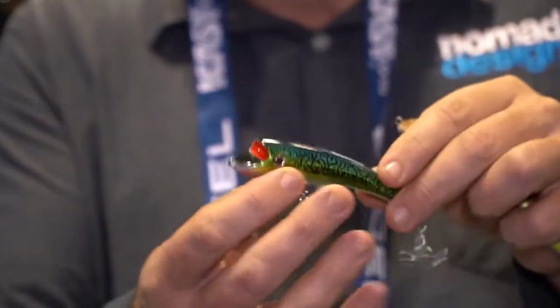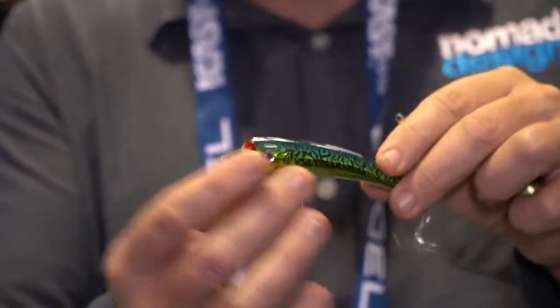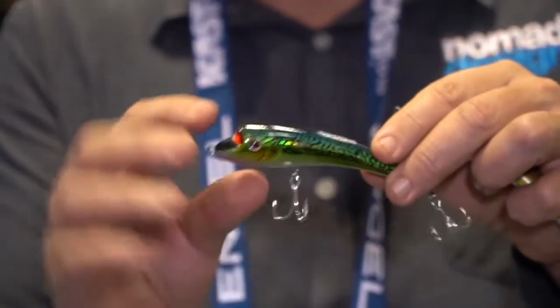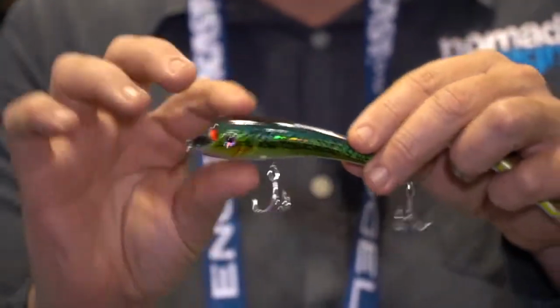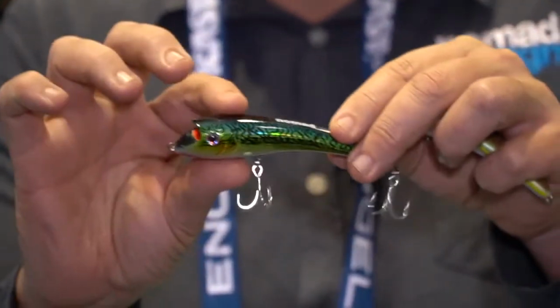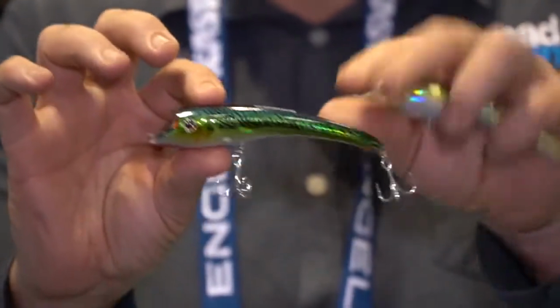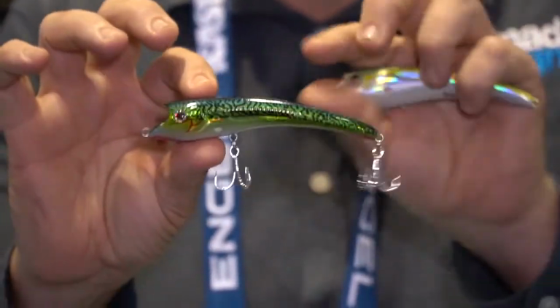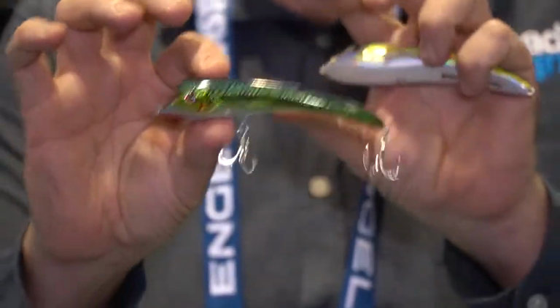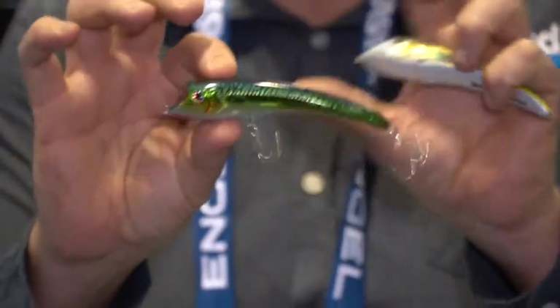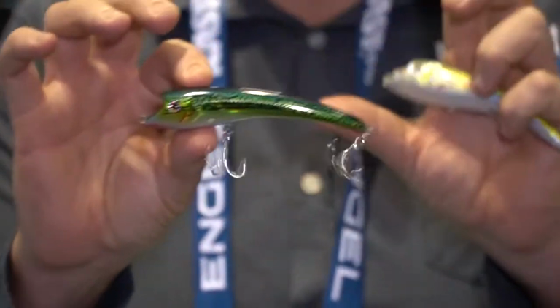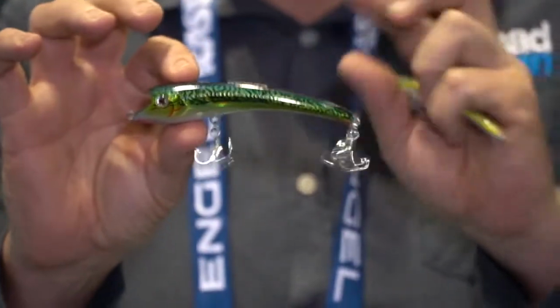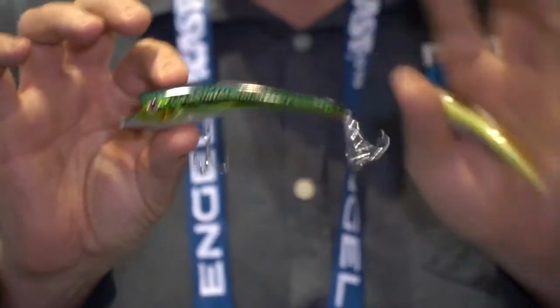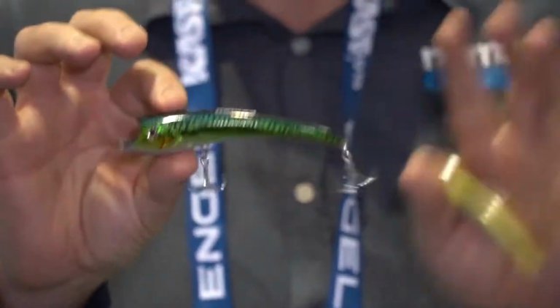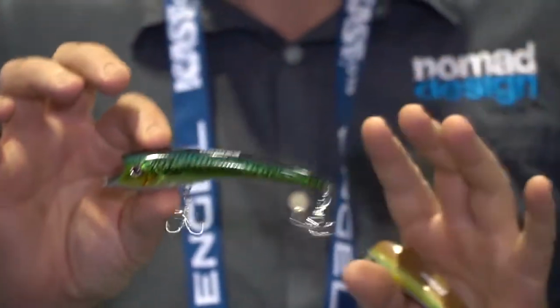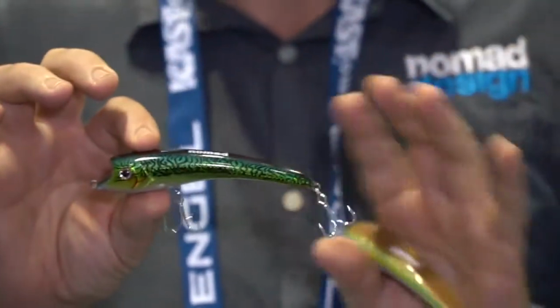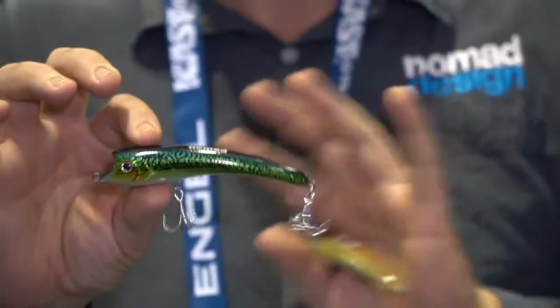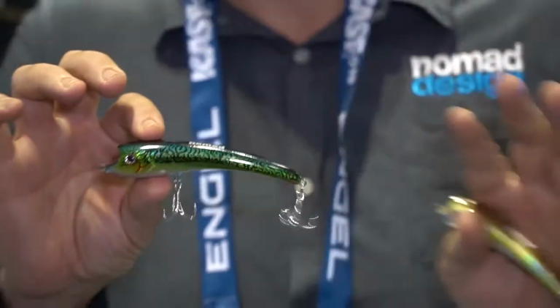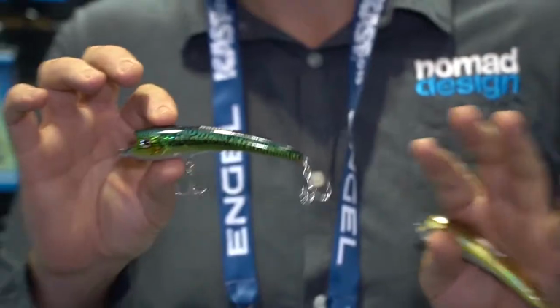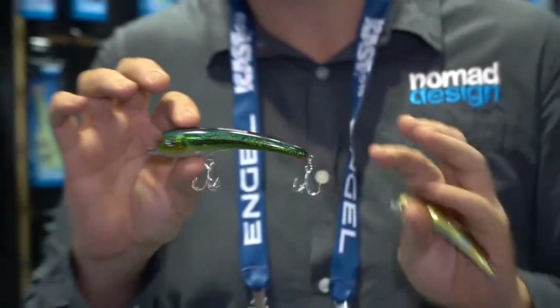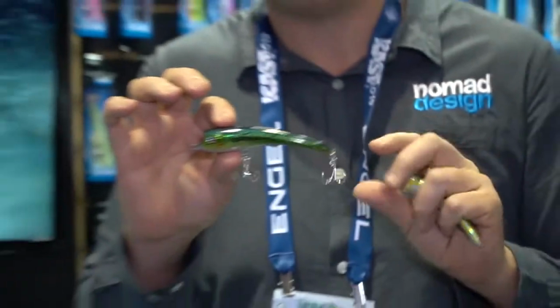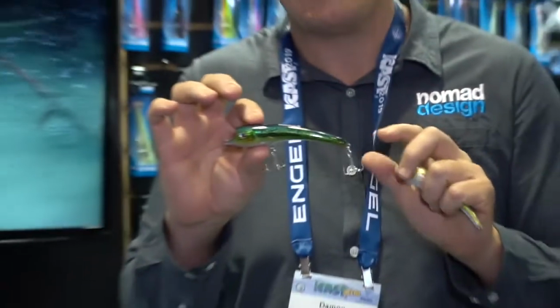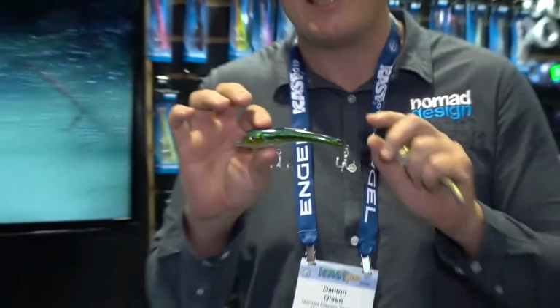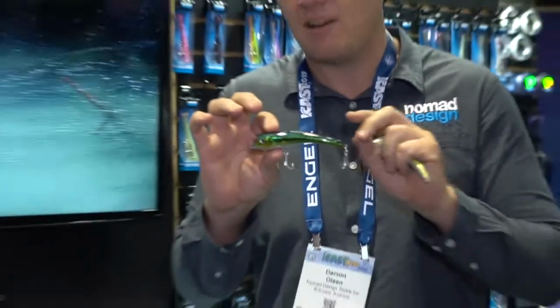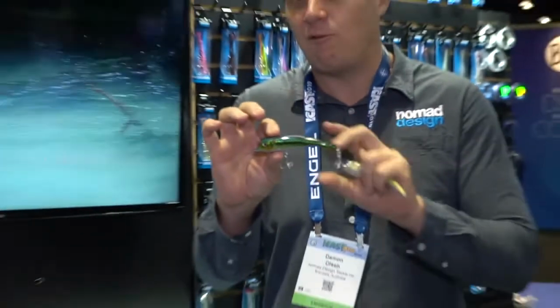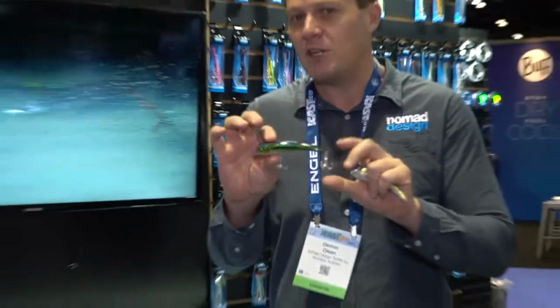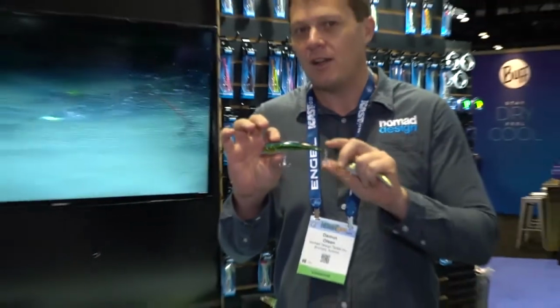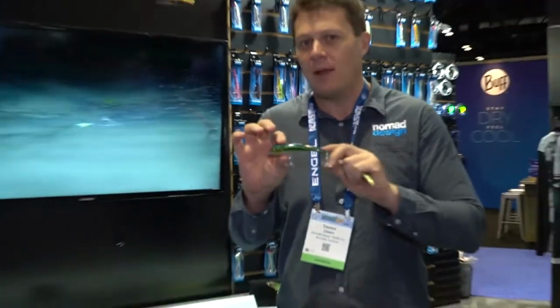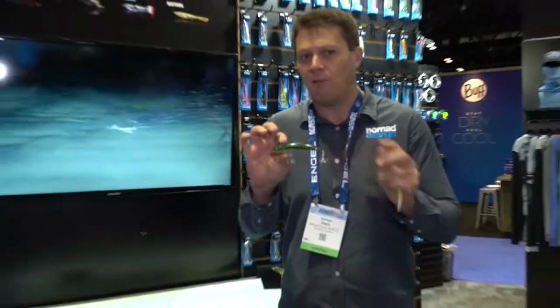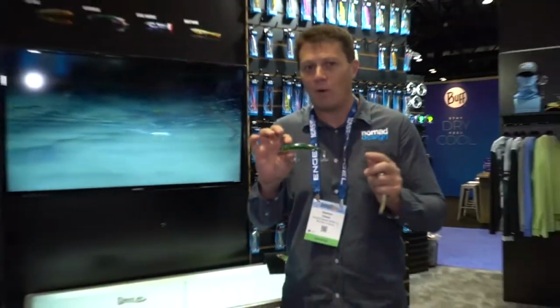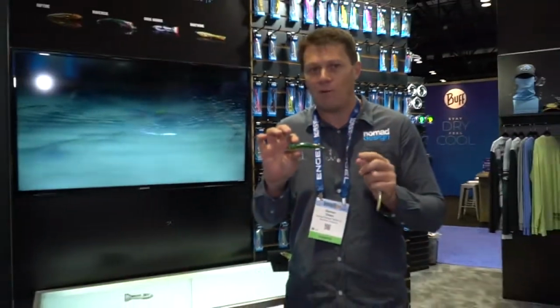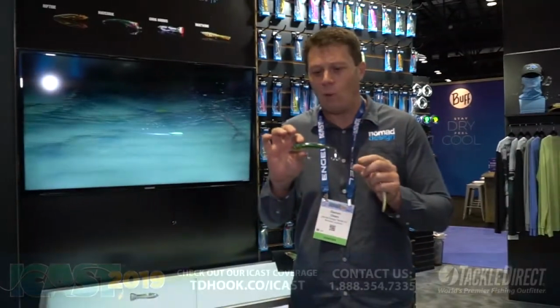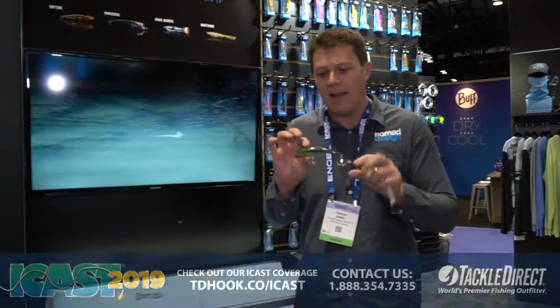This is a really cool bait — this is probably one of my favourite baits in the whole range purely because you can fish it about four different ways.